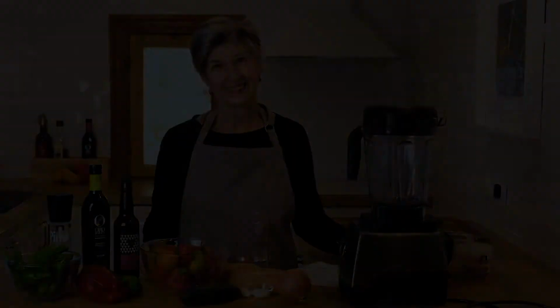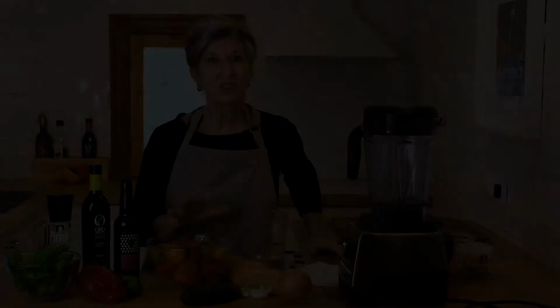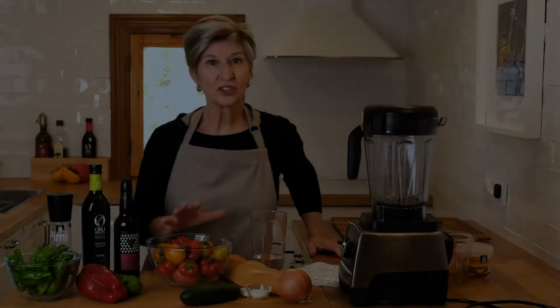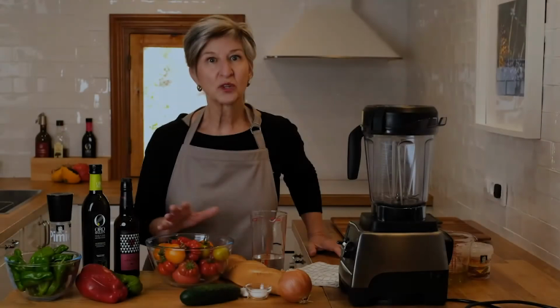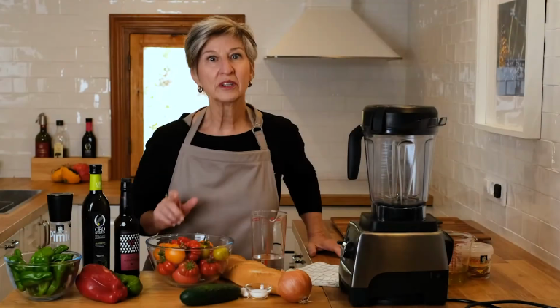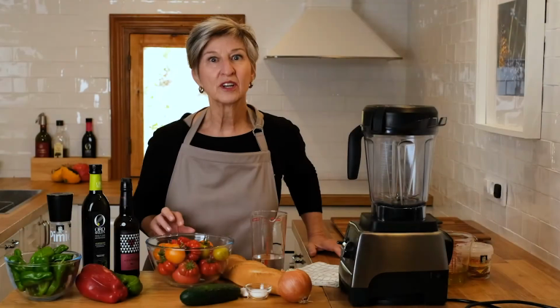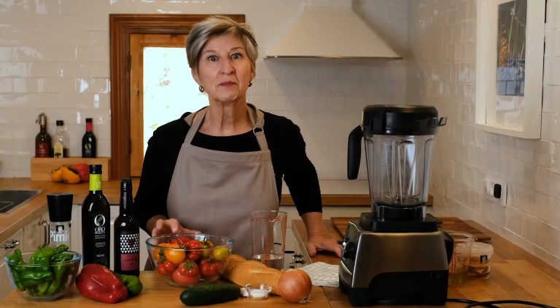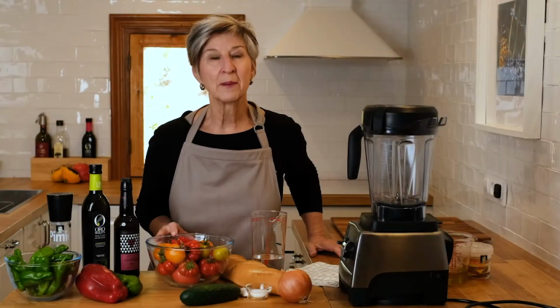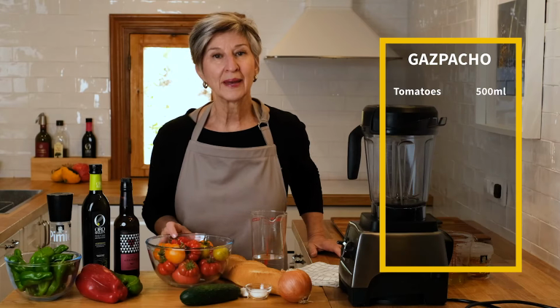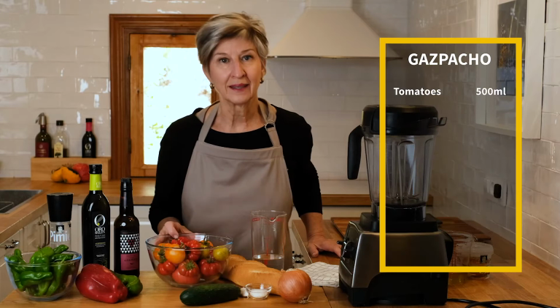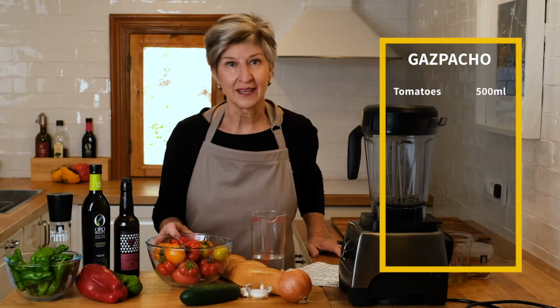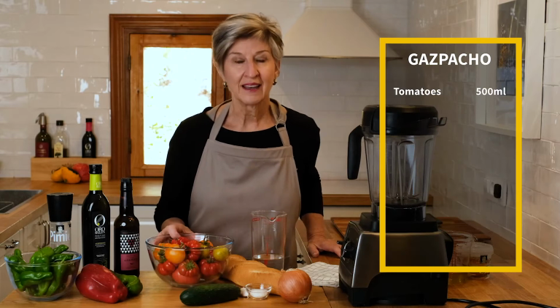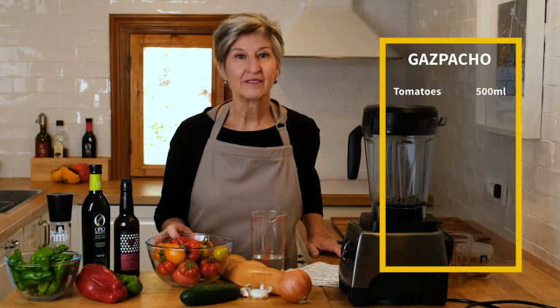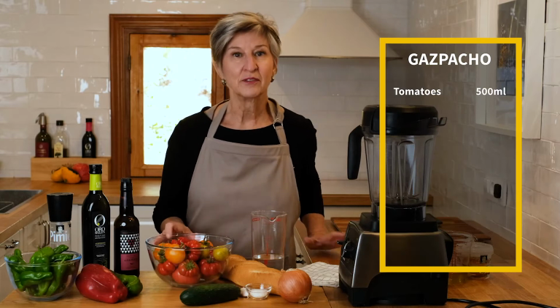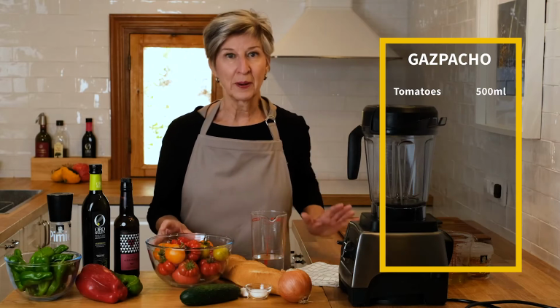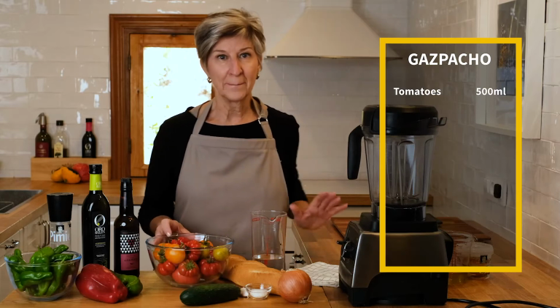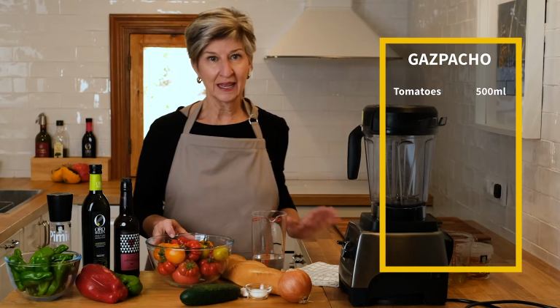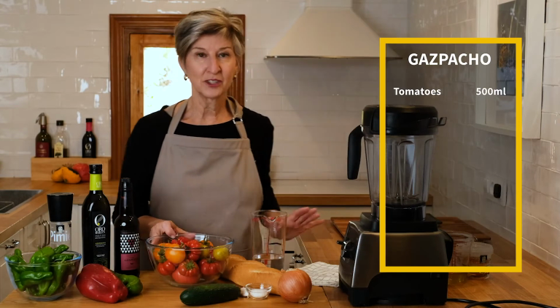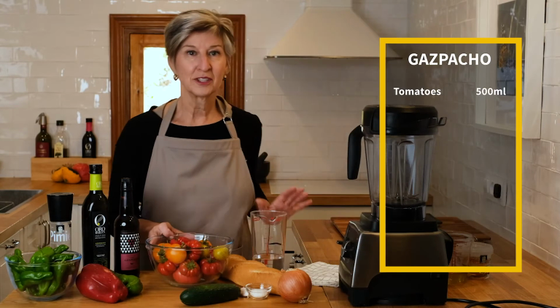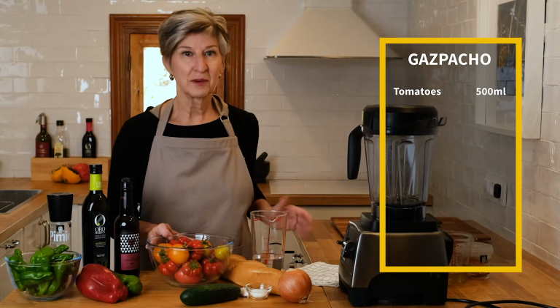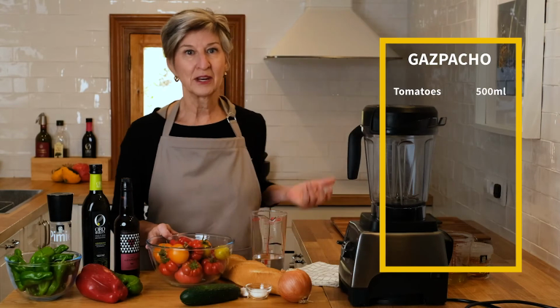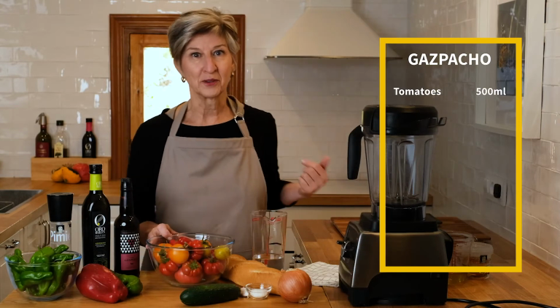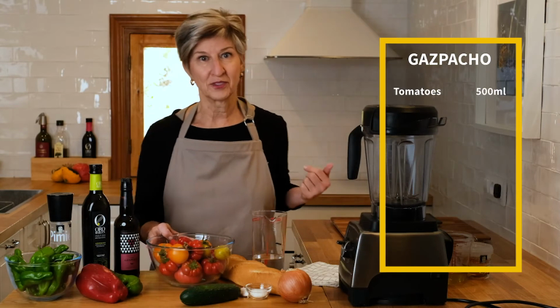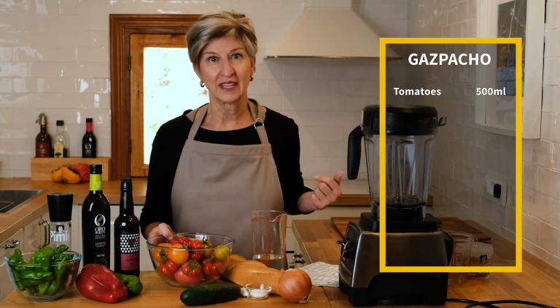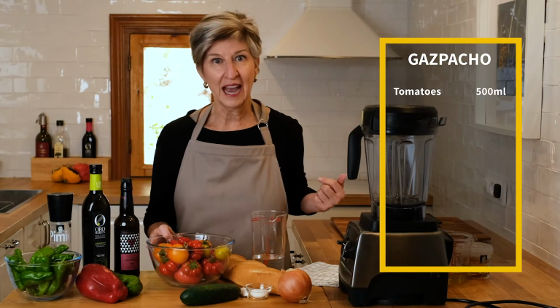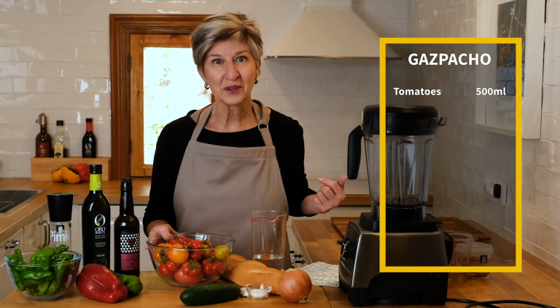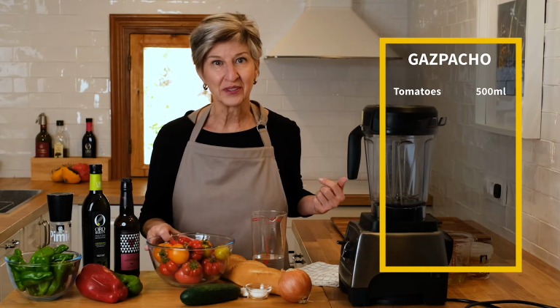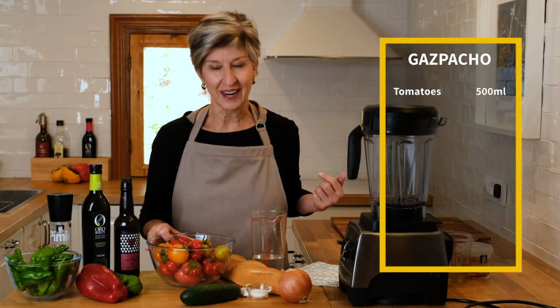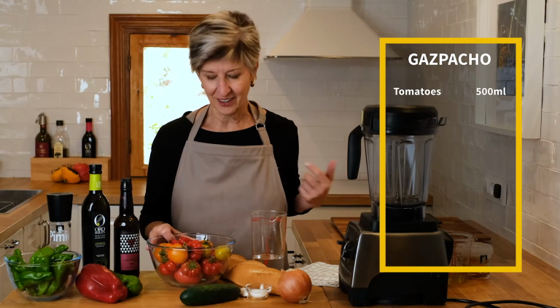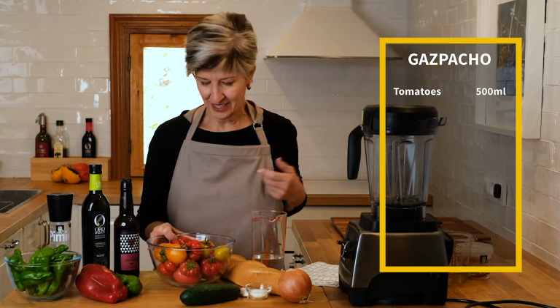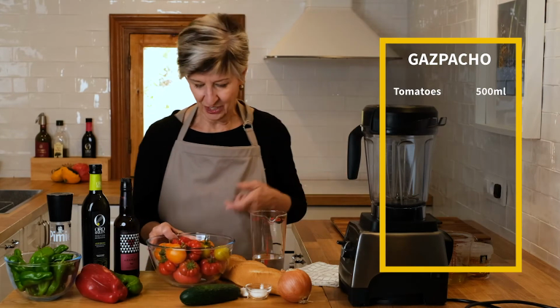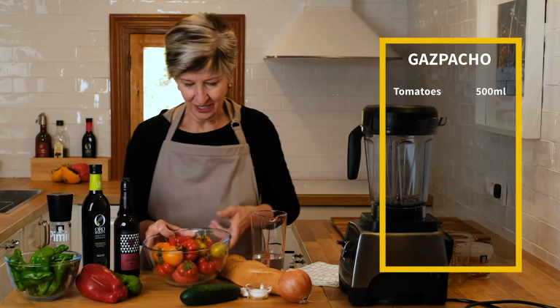This is truly going to be a medley of the very best tomatoes that I grew in the garden this year.